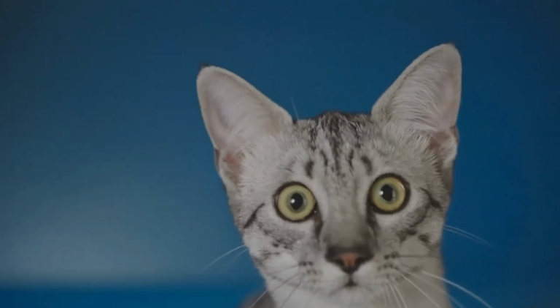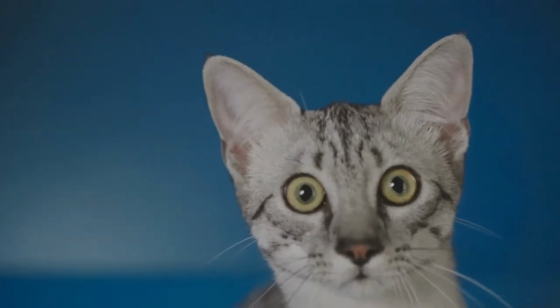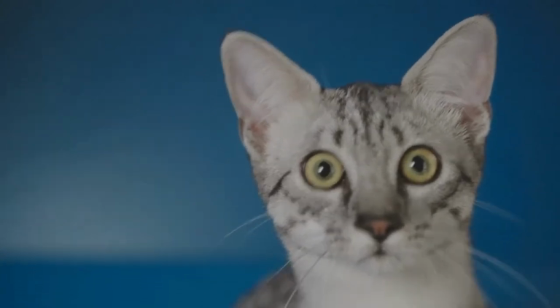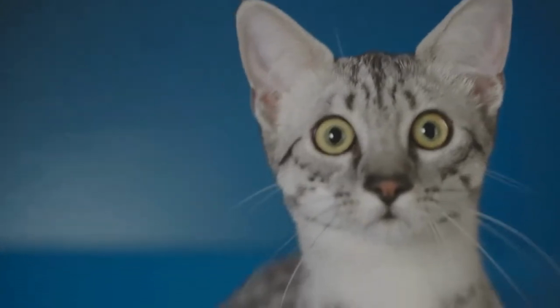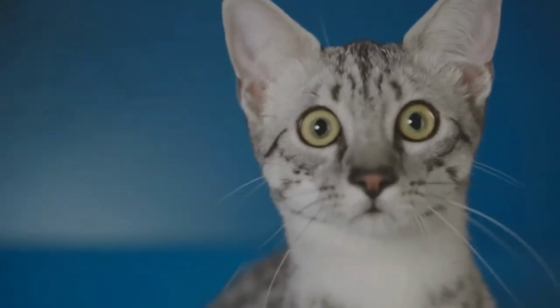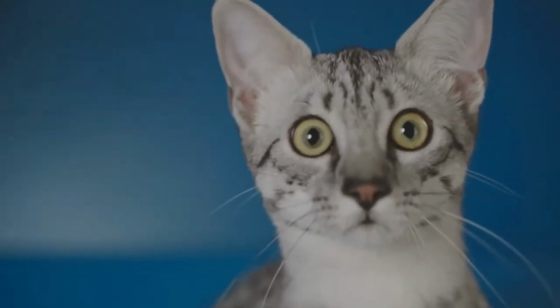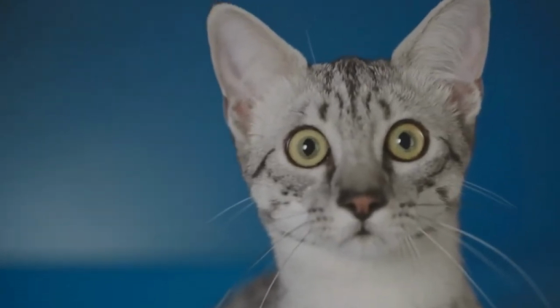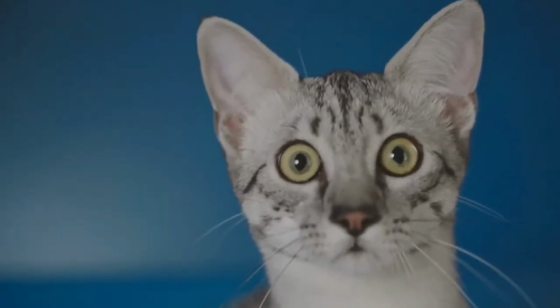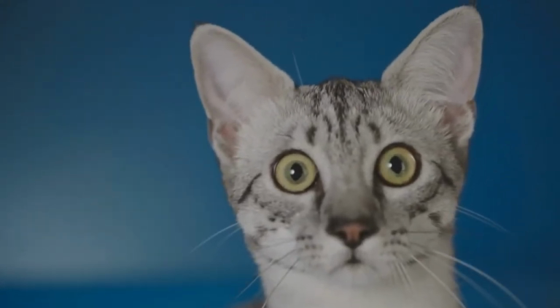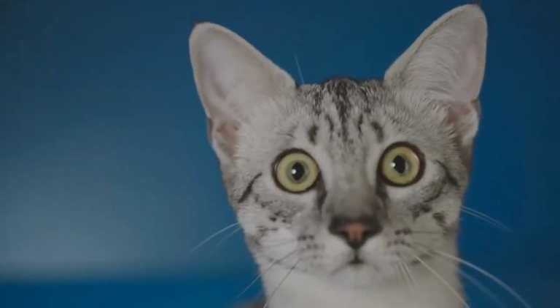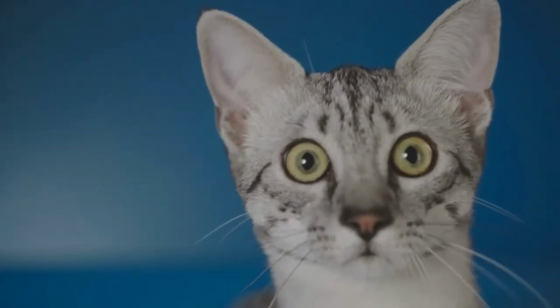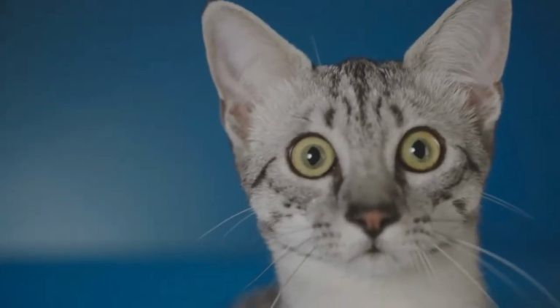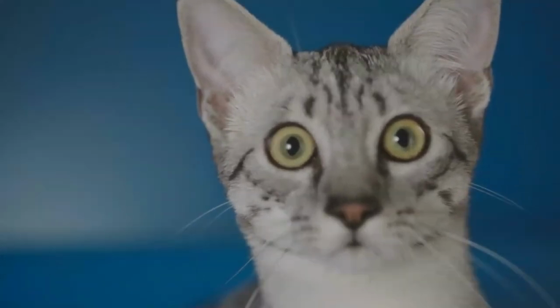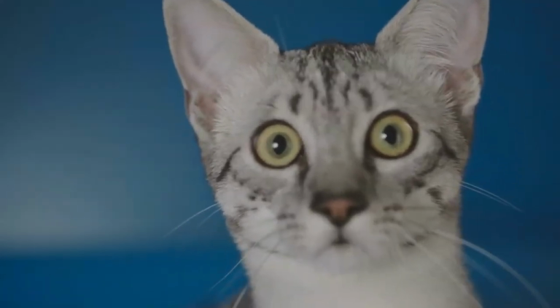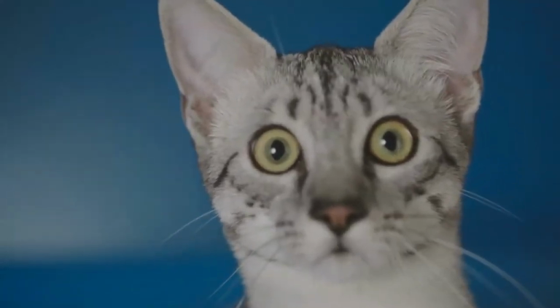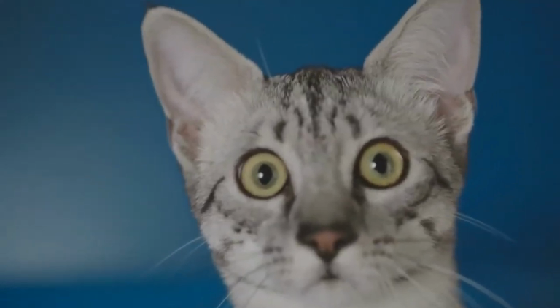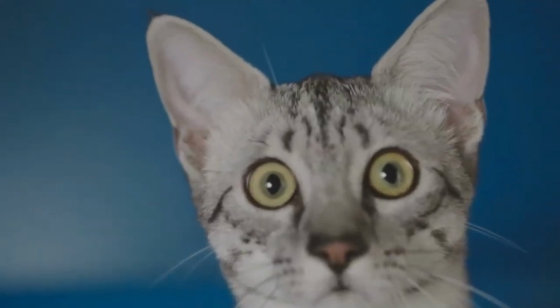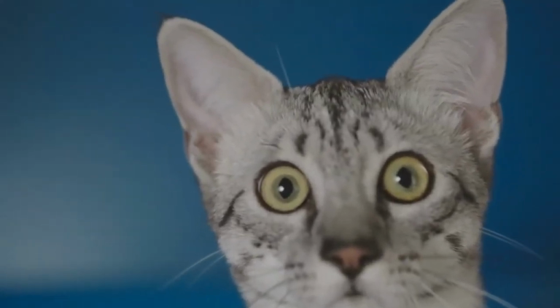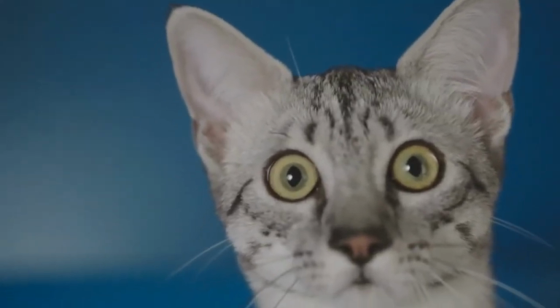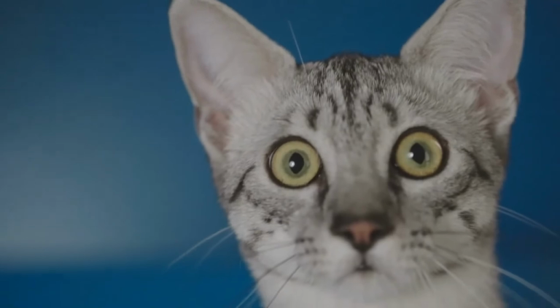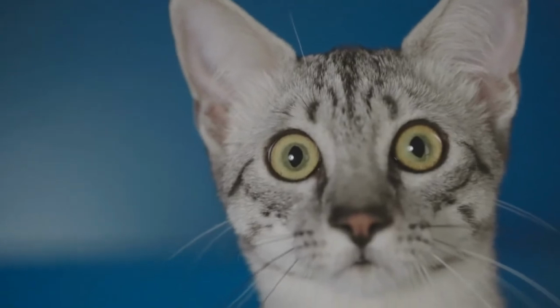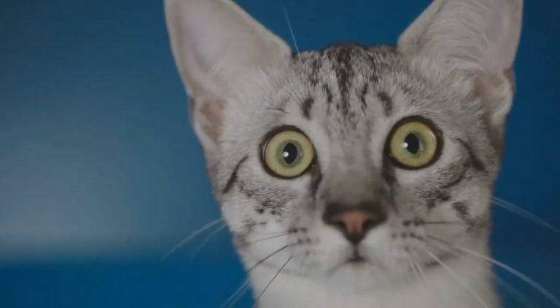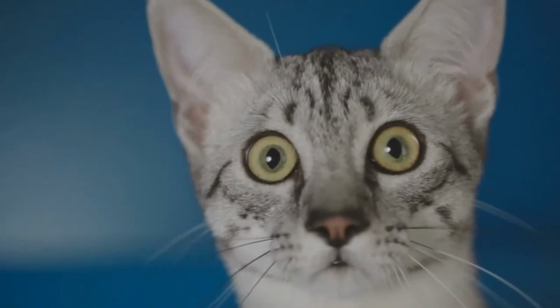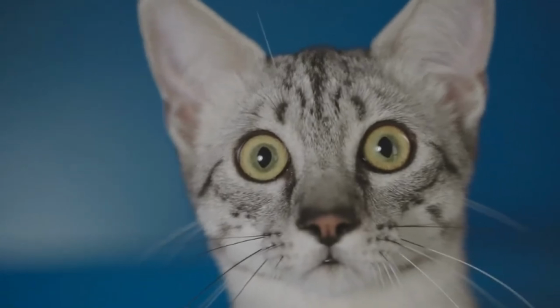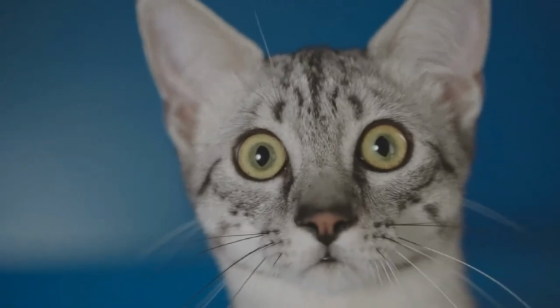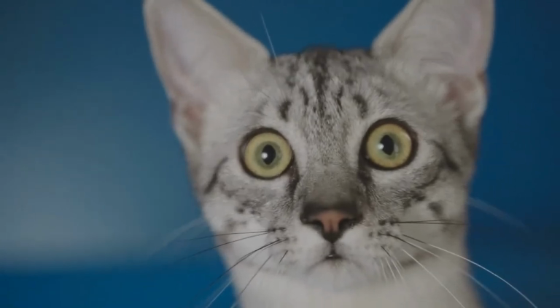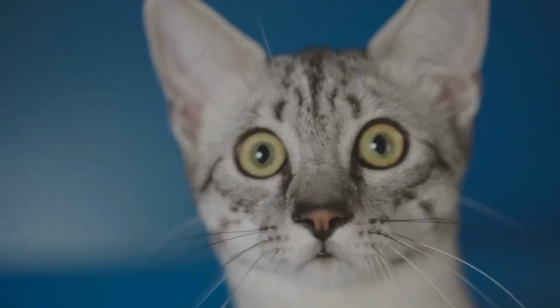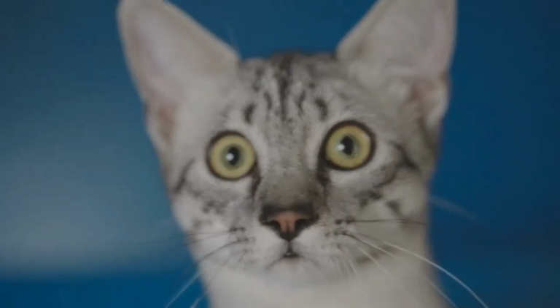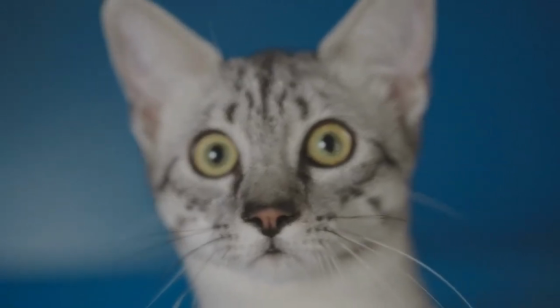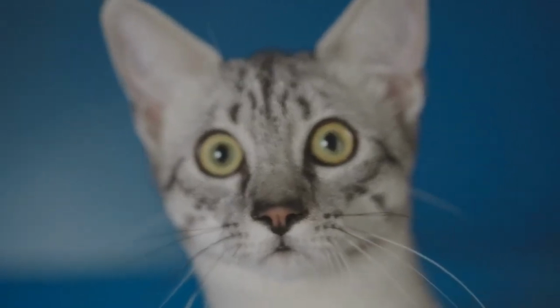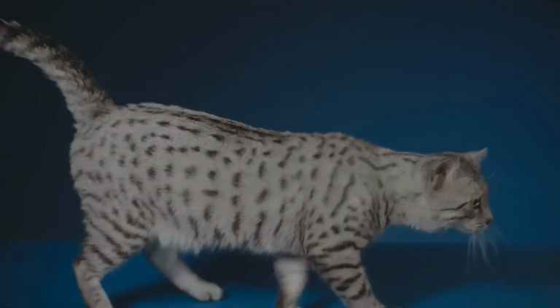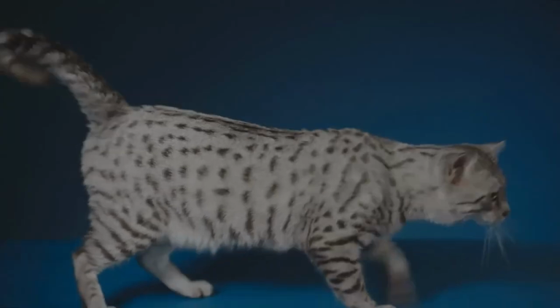Its medium length body is muscular, with the hind legs longer than the front, giving the Mau the appearance of standing on tiptoes when upright.